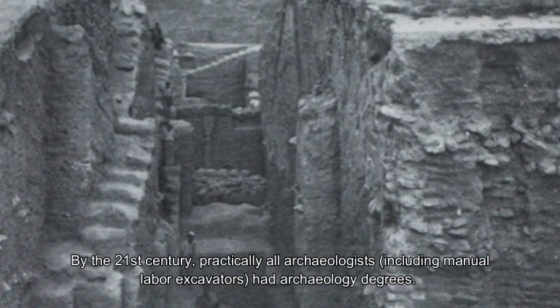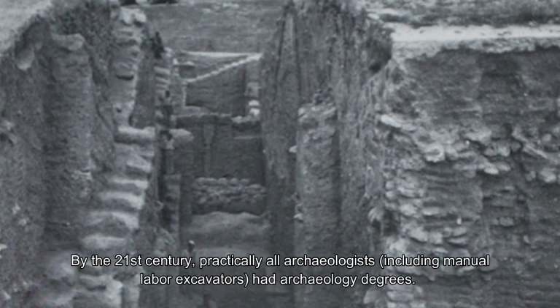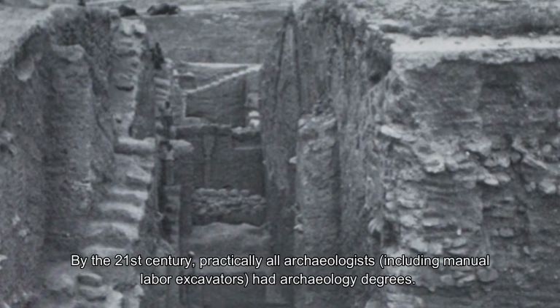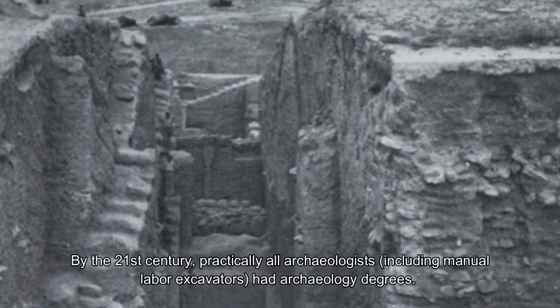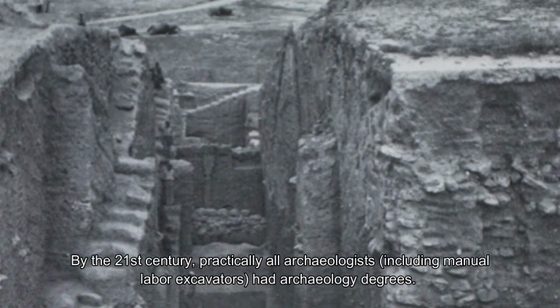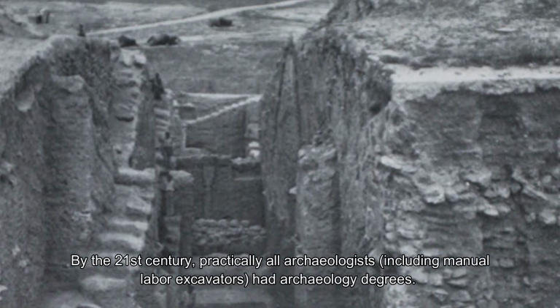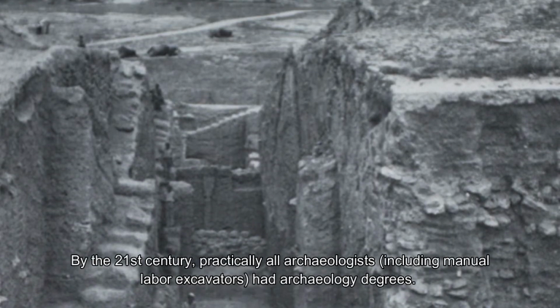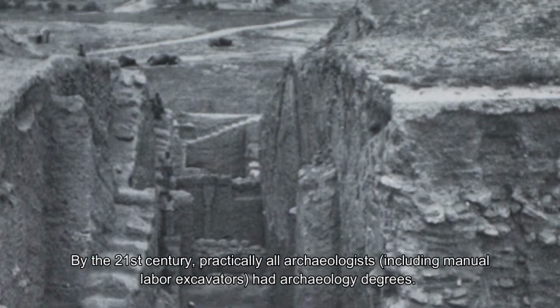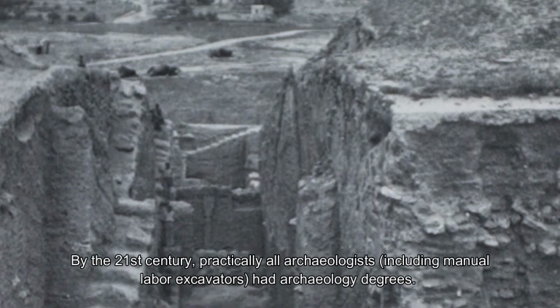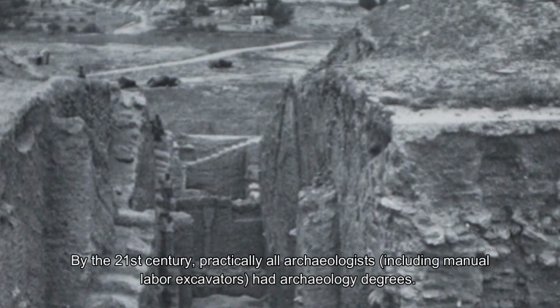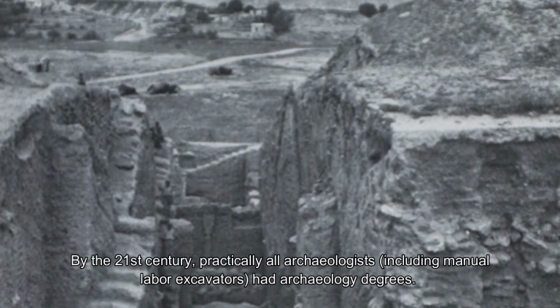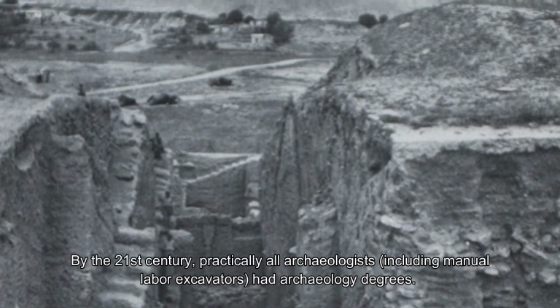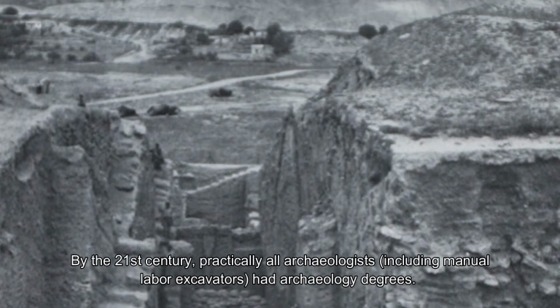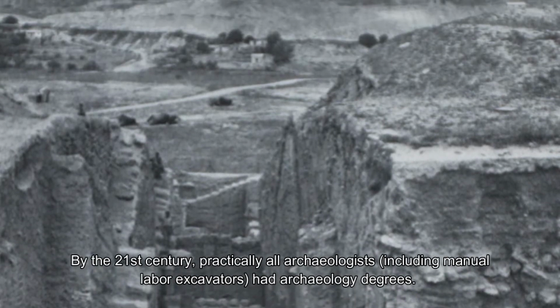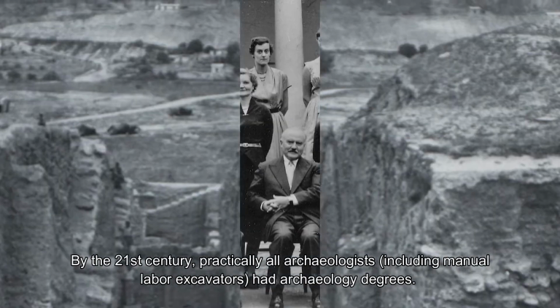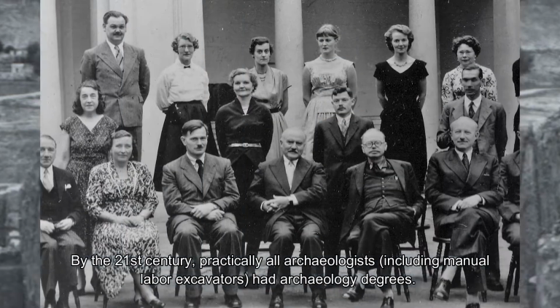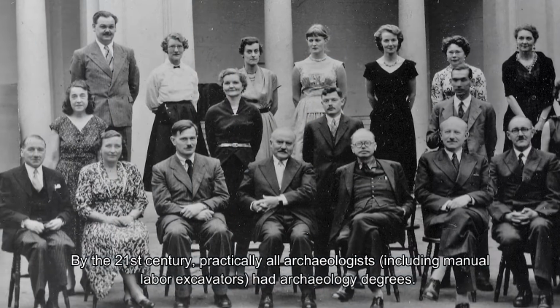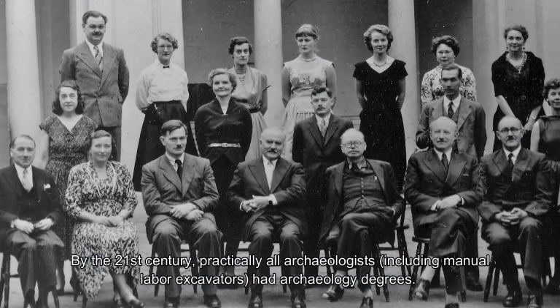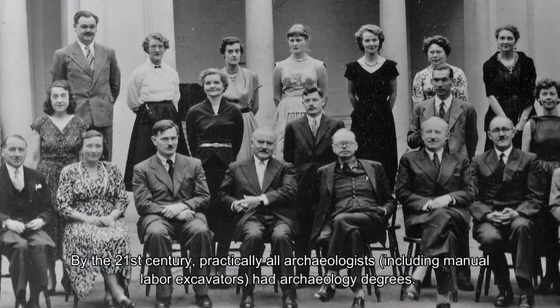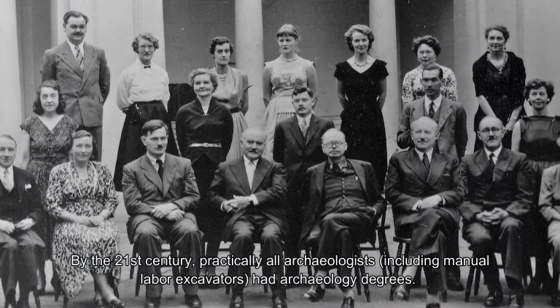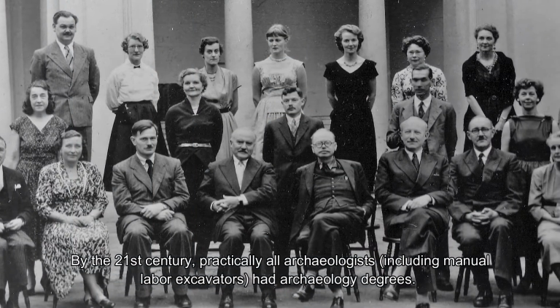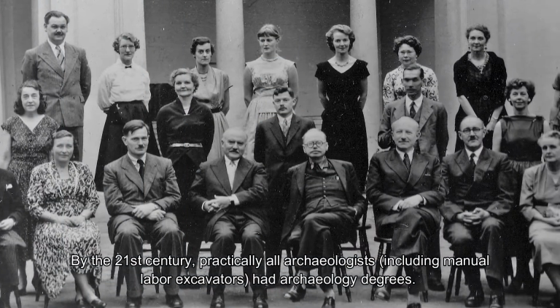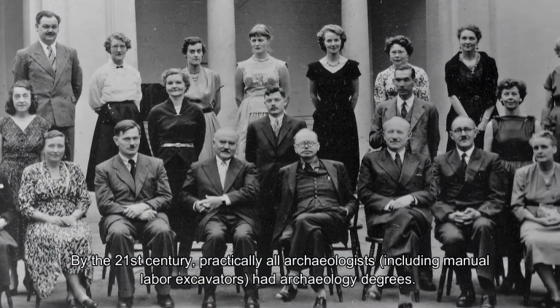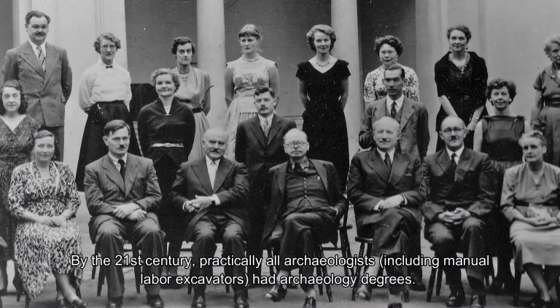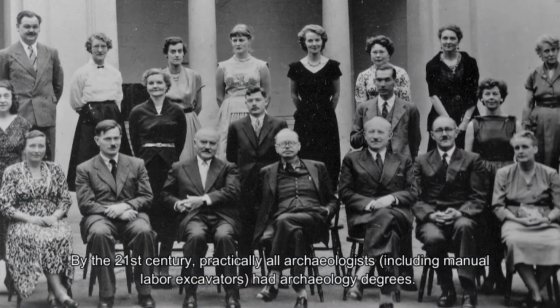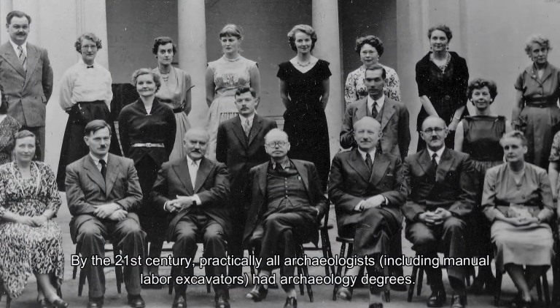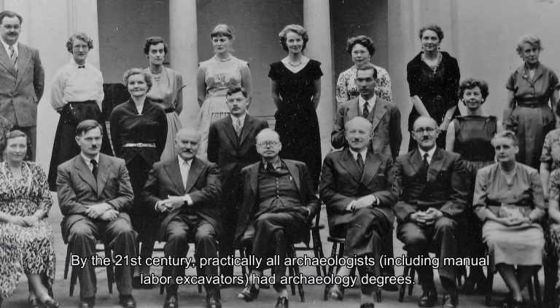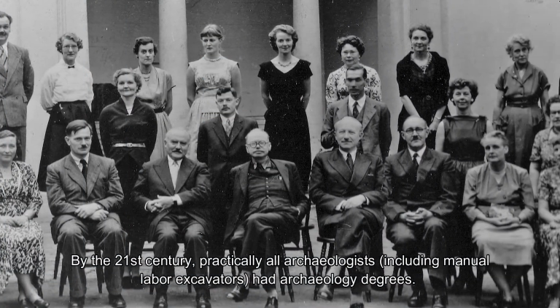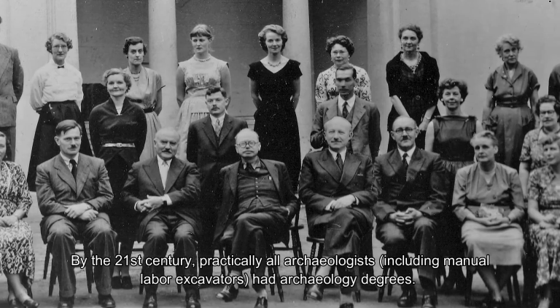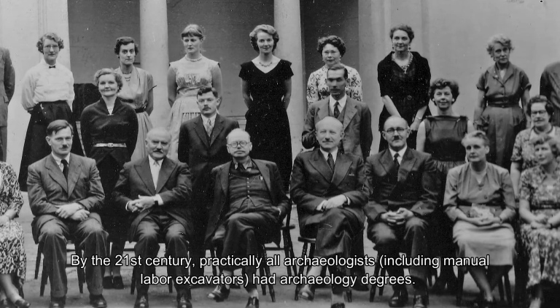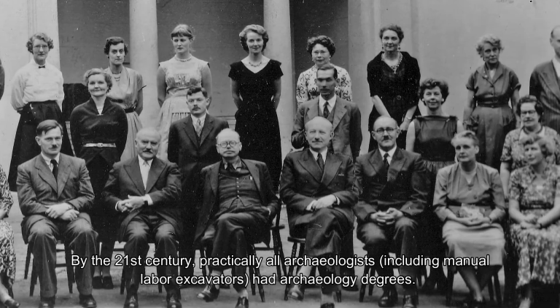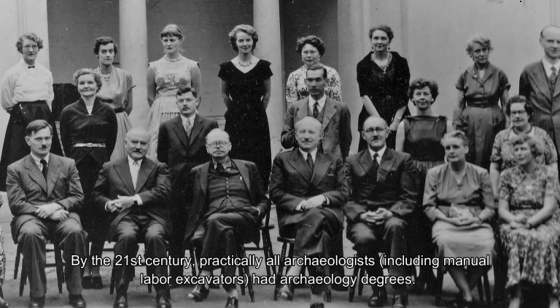By the 21st century, practically all archaeologists, including manual labor excavators, had archaeology degrees.